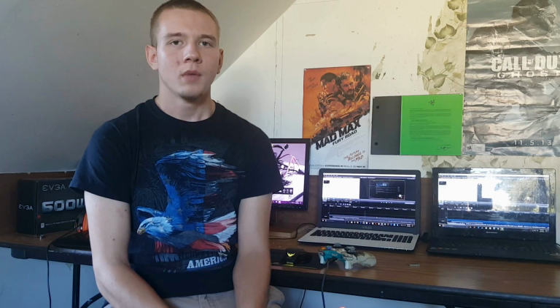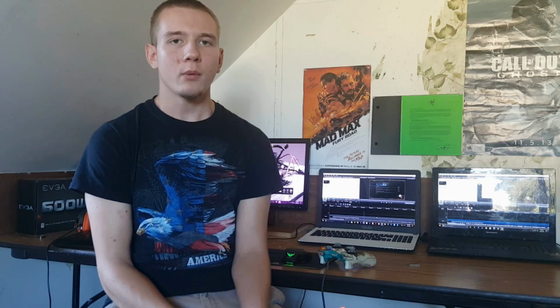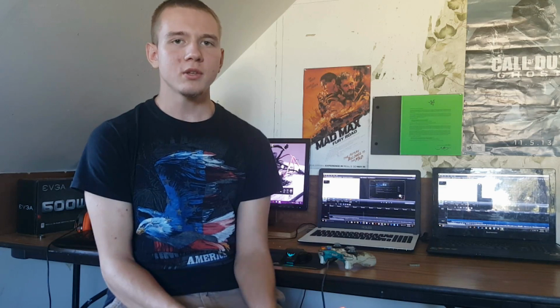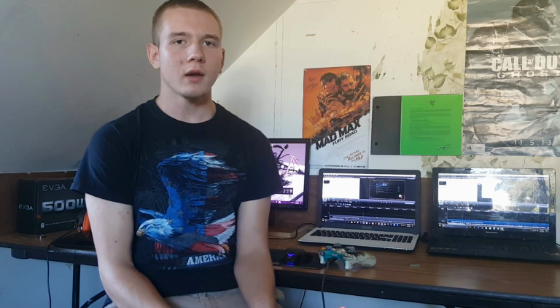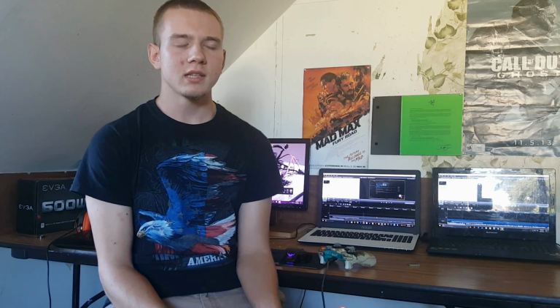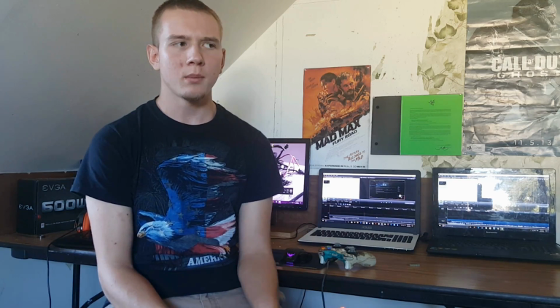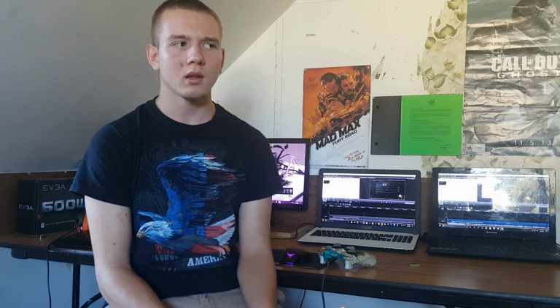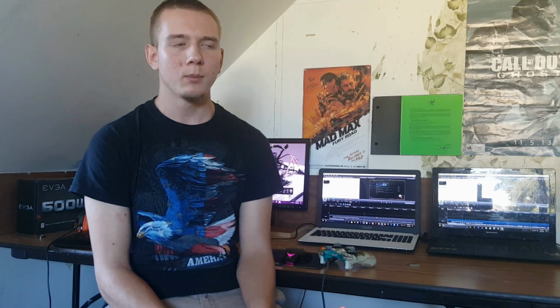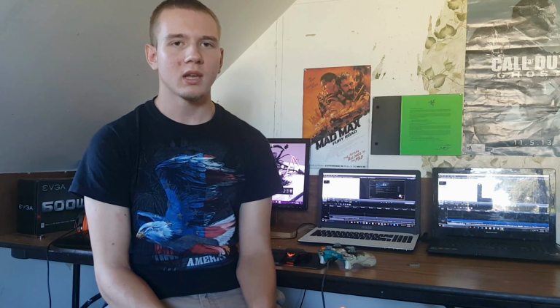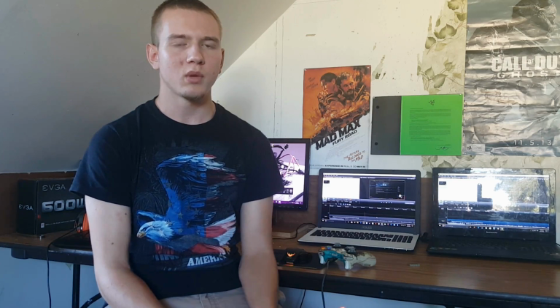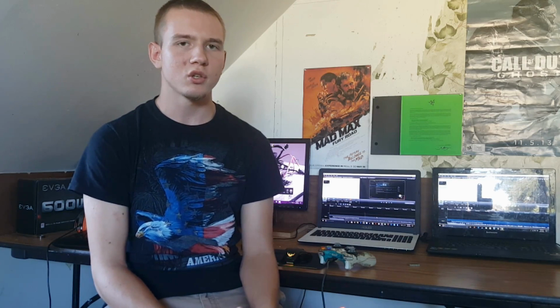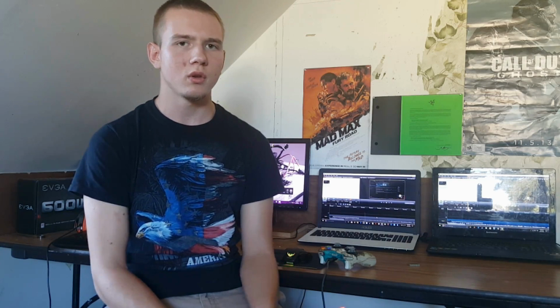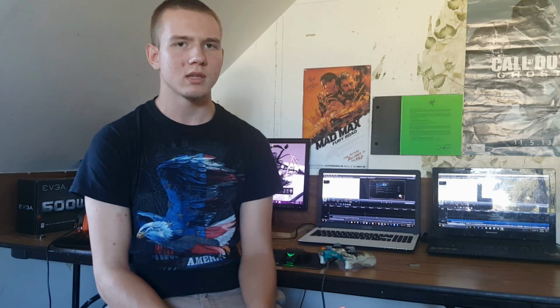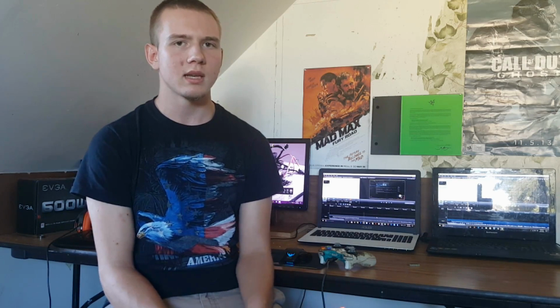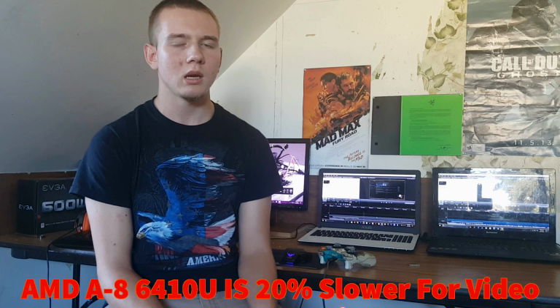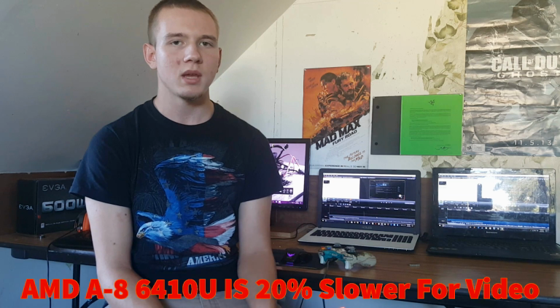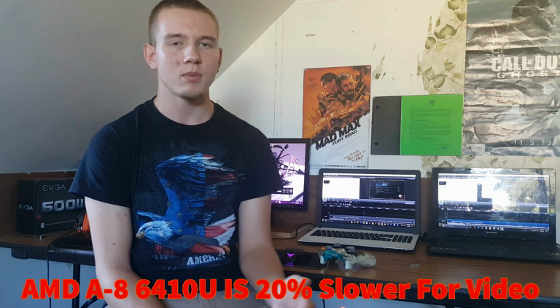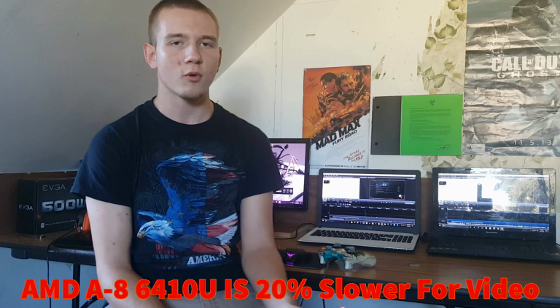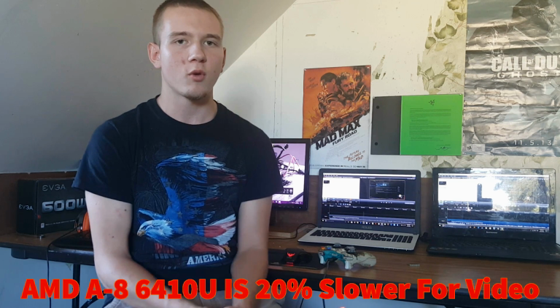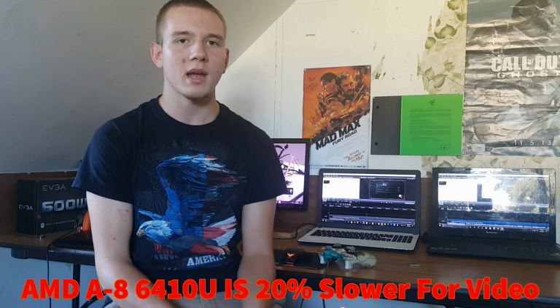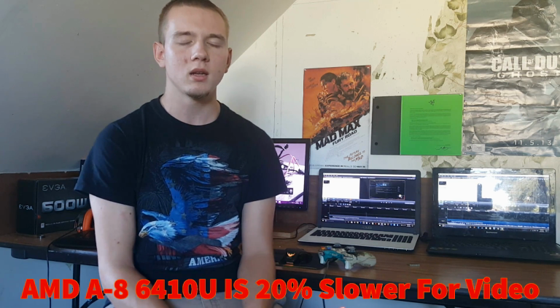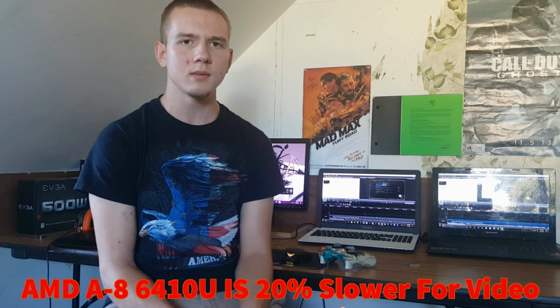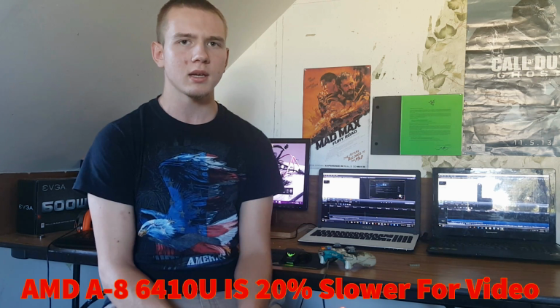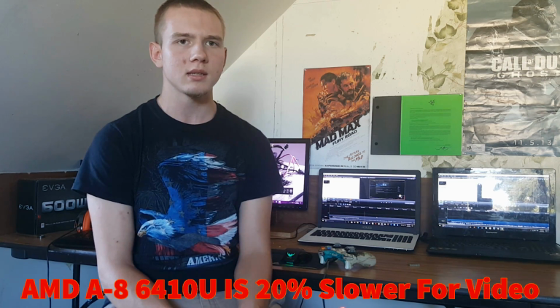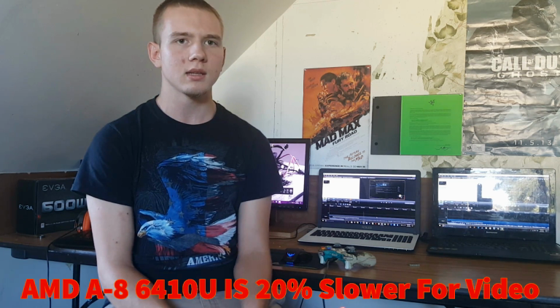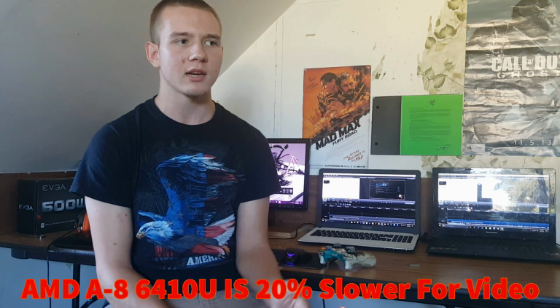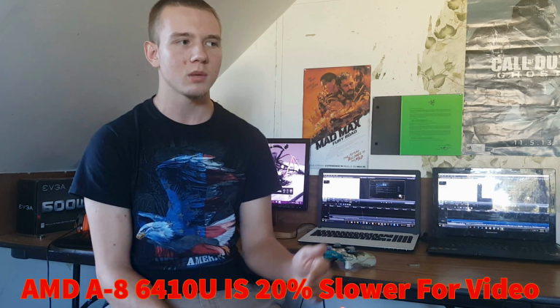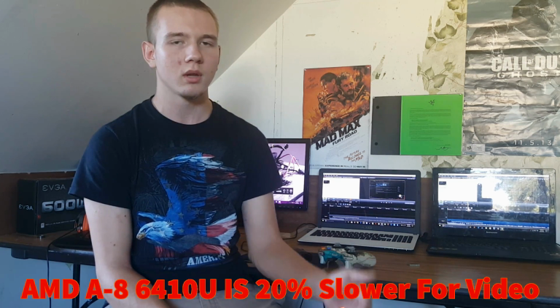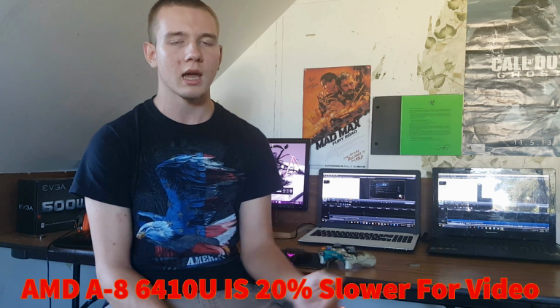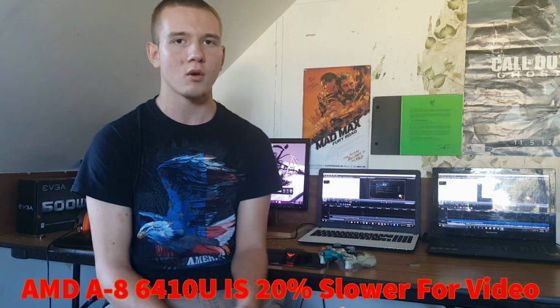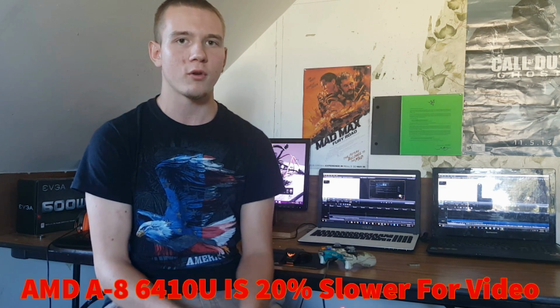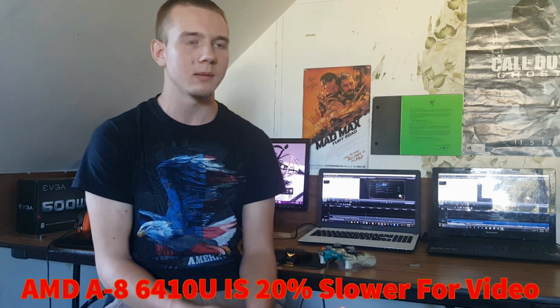I rendered out a 10-minute clip with Camtasia Studio at 1080p MP4 format, and it seems like Intel is actually pulling ahead over AMD in that test.